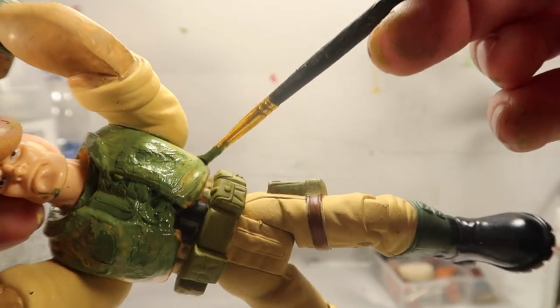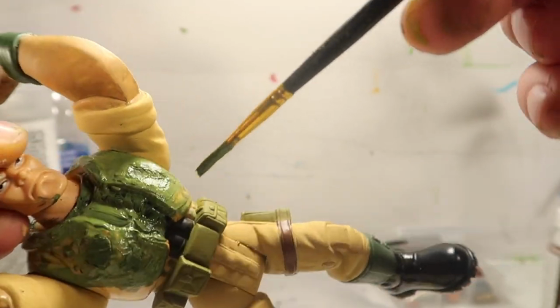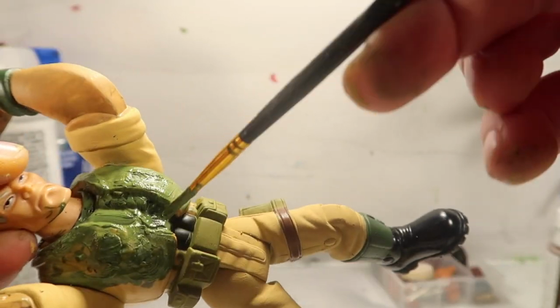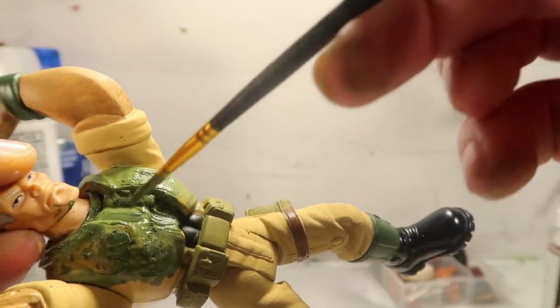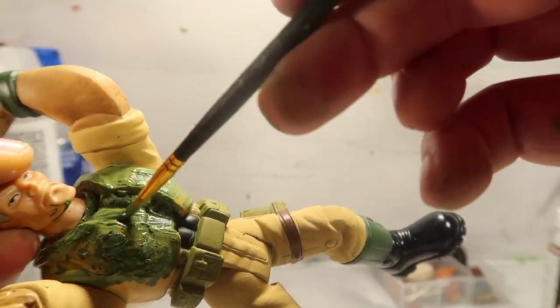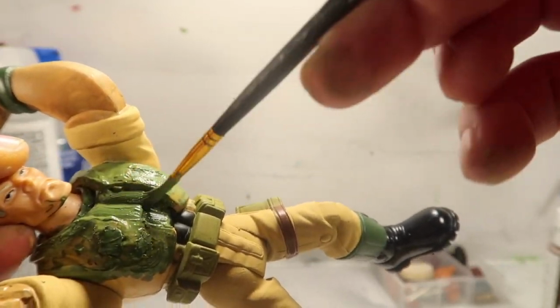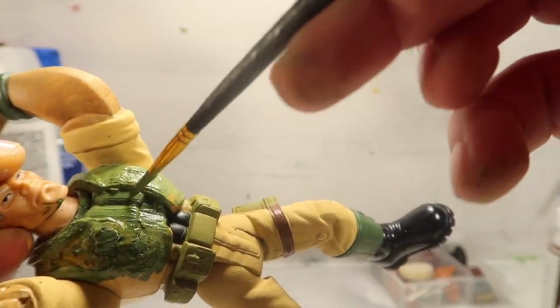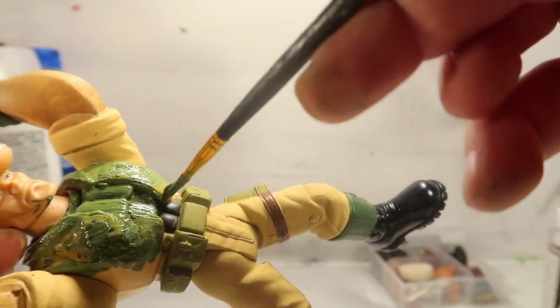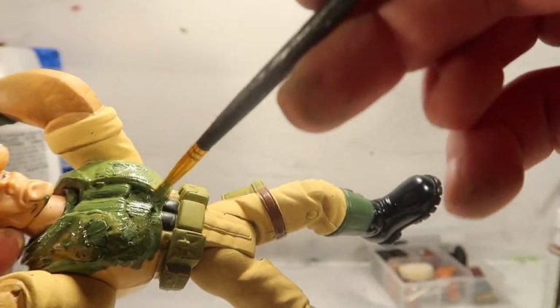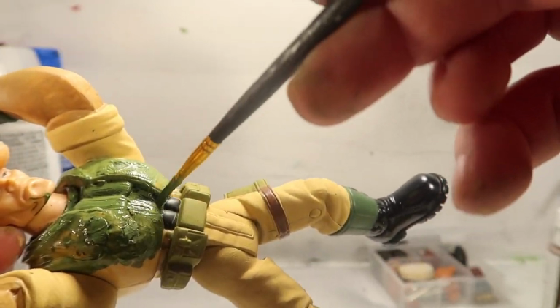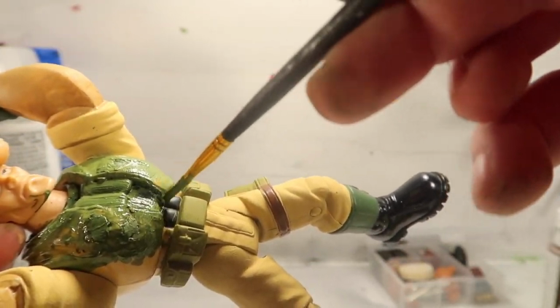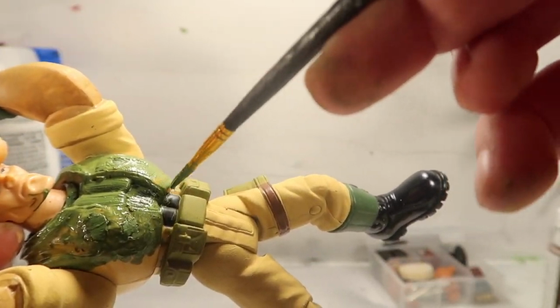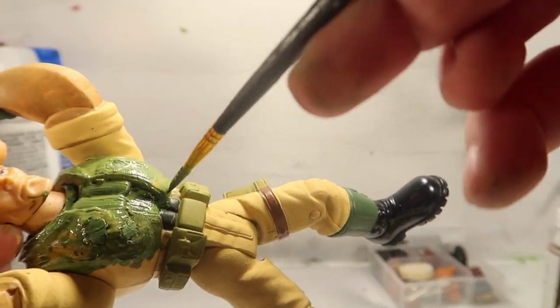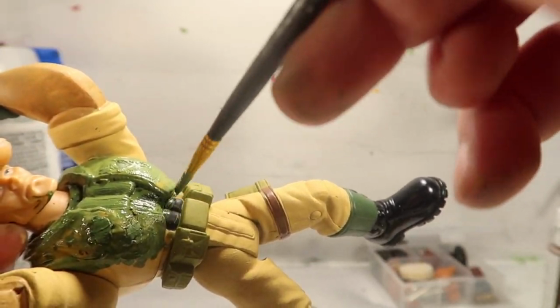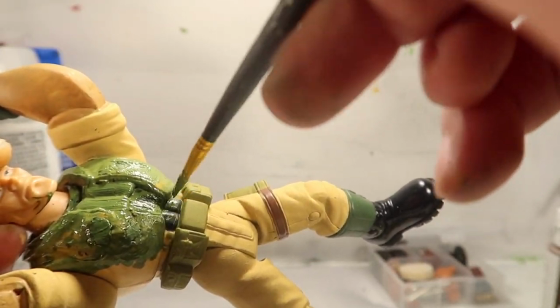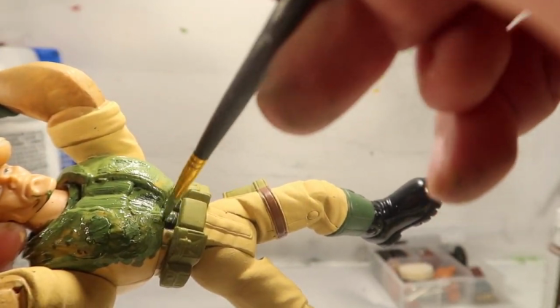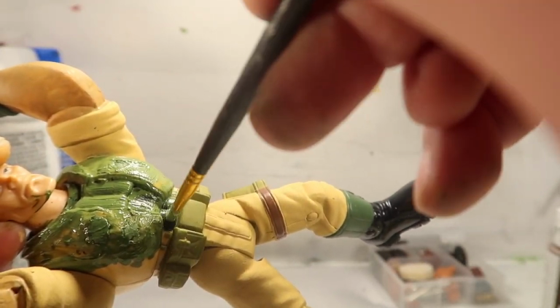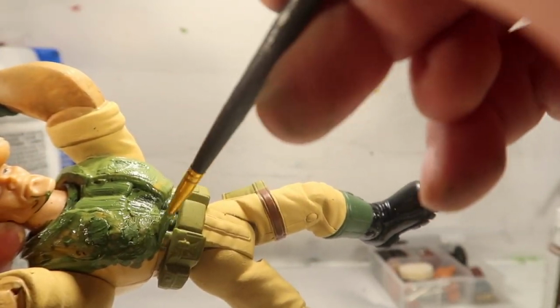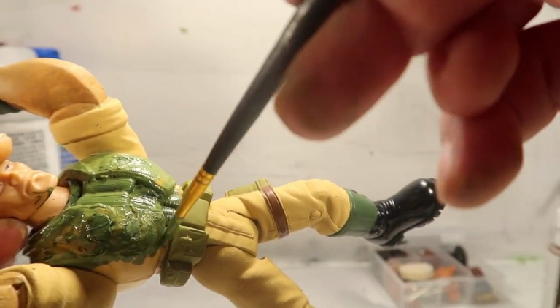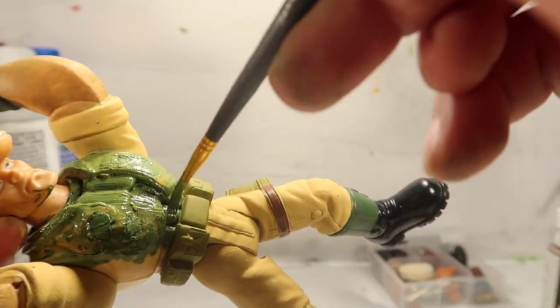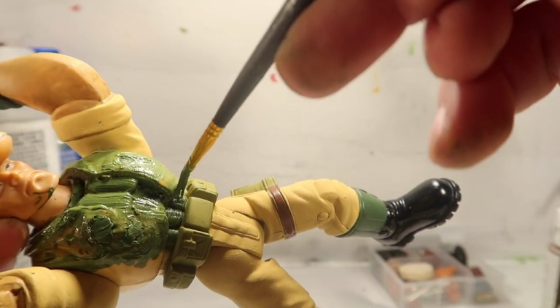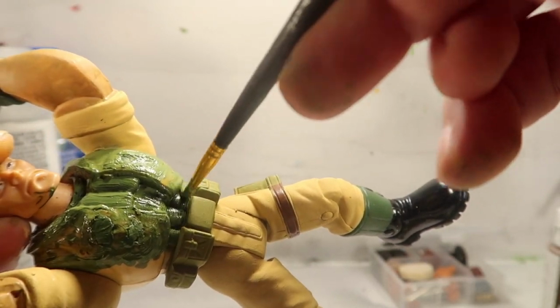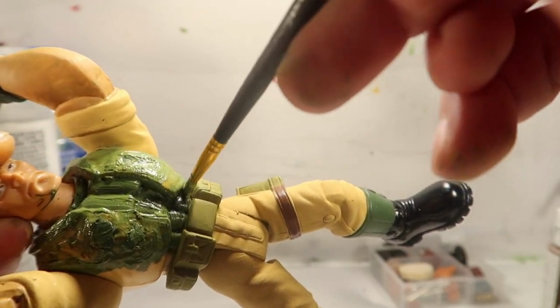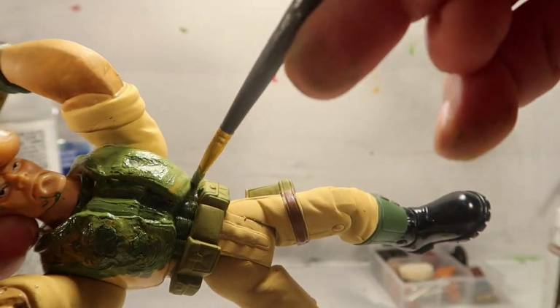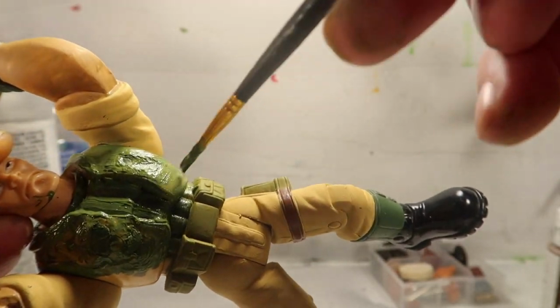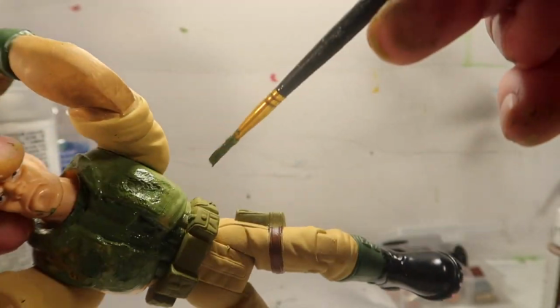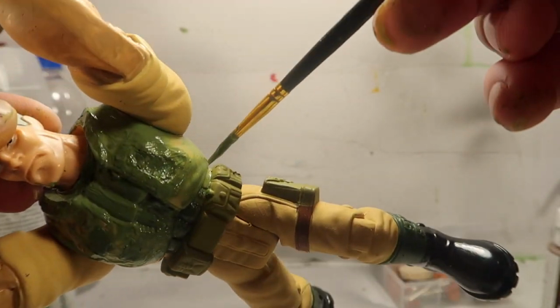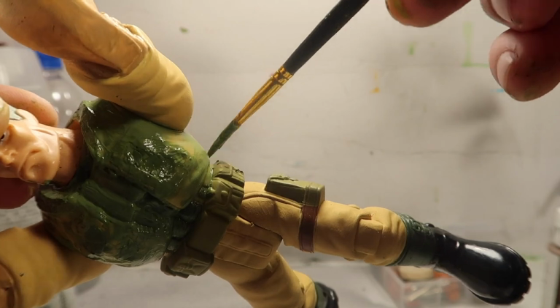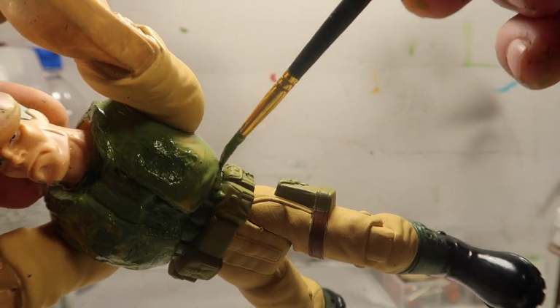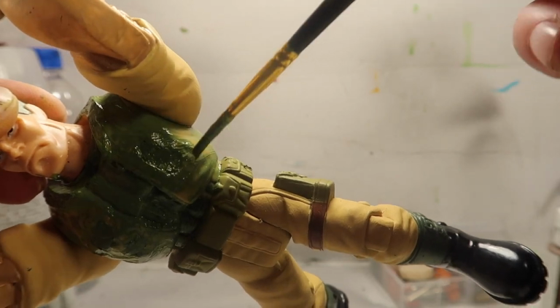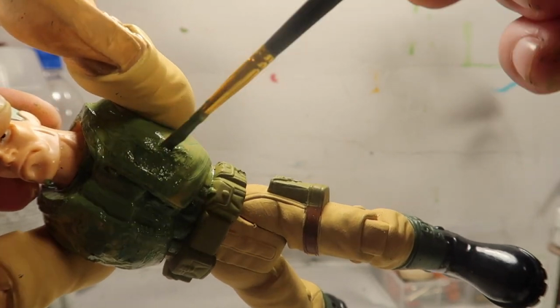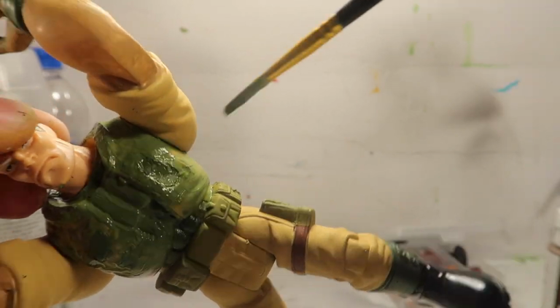I paint my stuff even though it's not a finished product. I'm still gonna put polymer clay to fill up the chest and all that stuff. I just want to see what it looks like before I work on it.